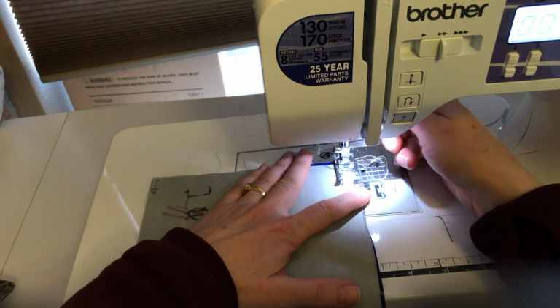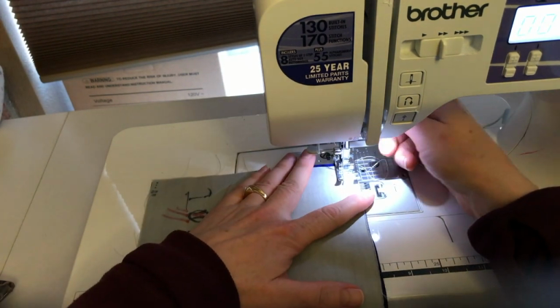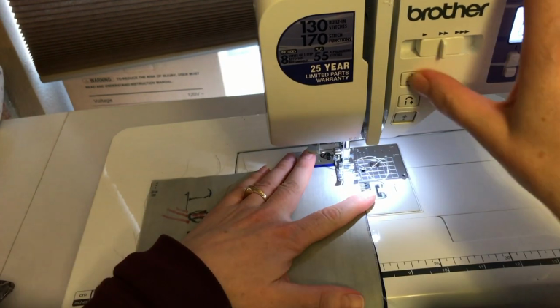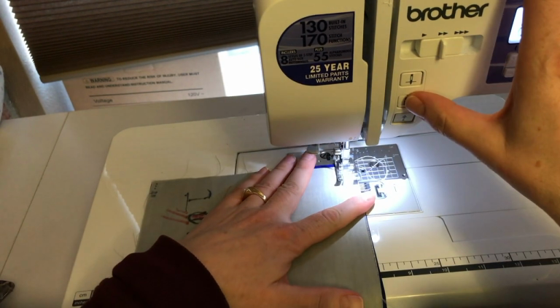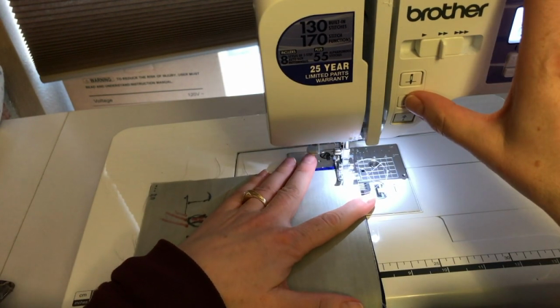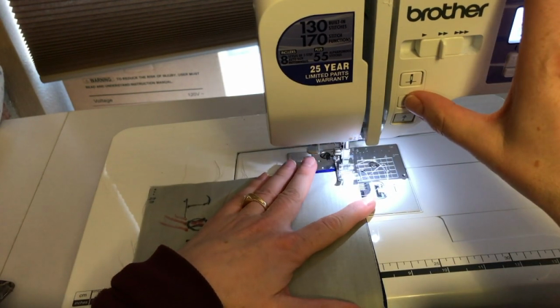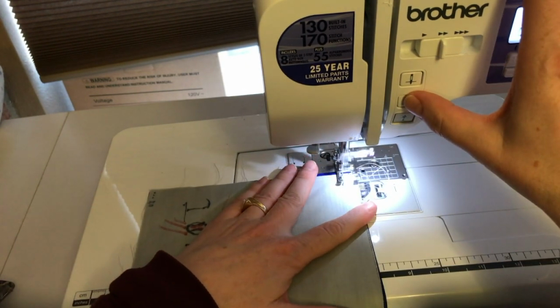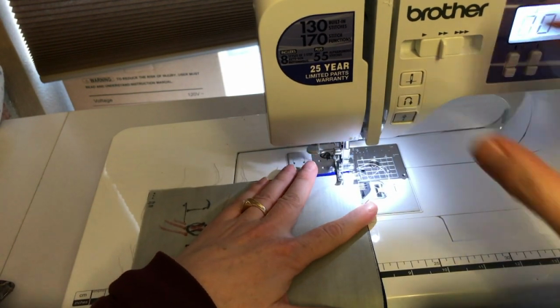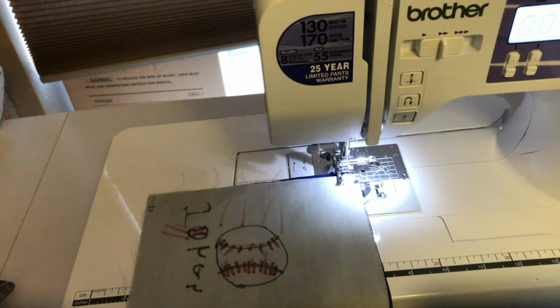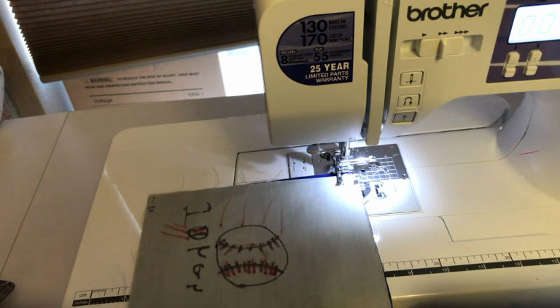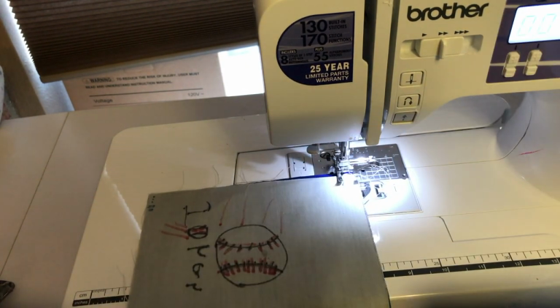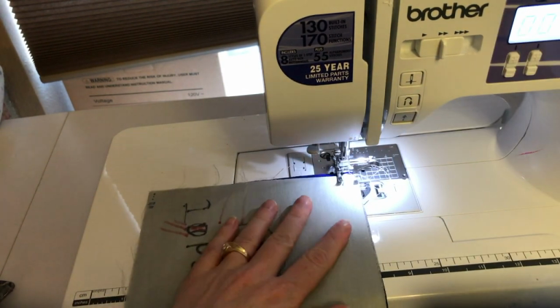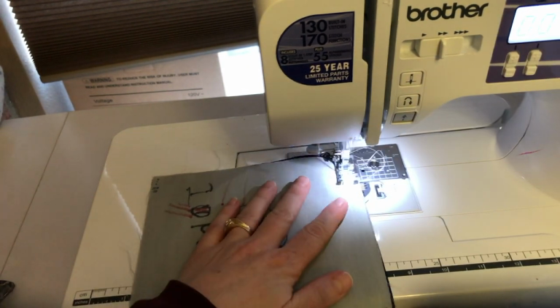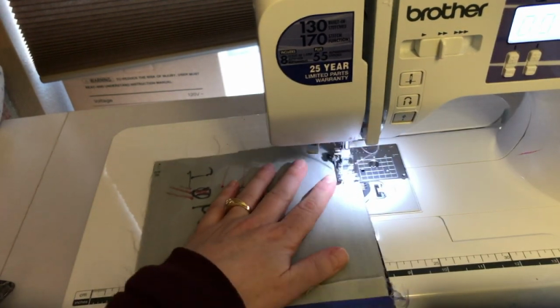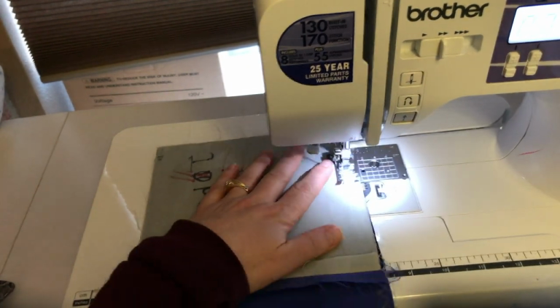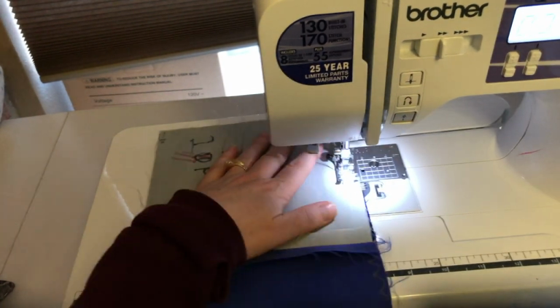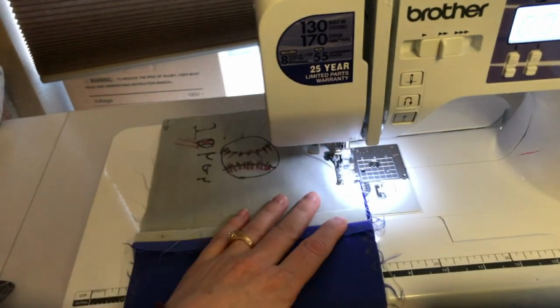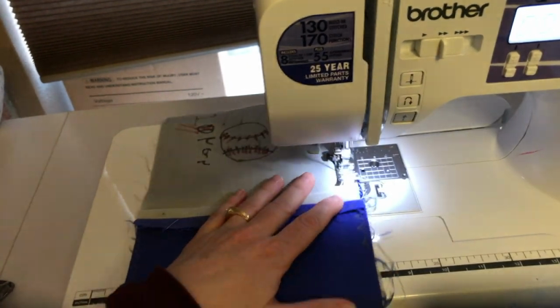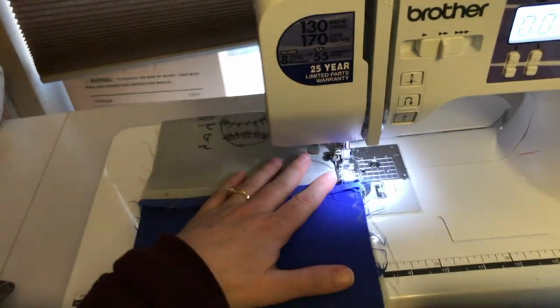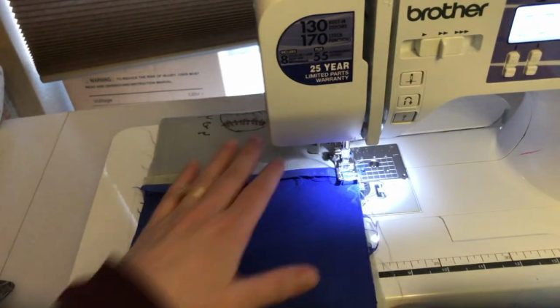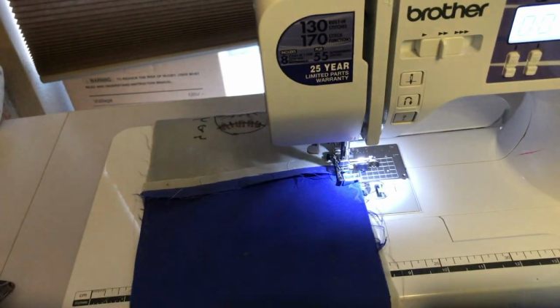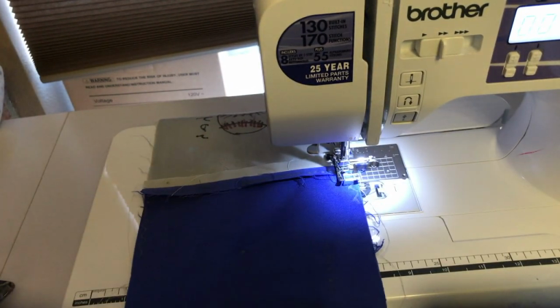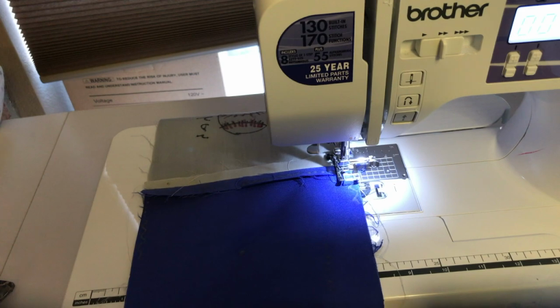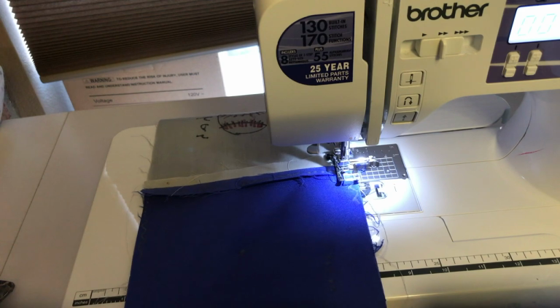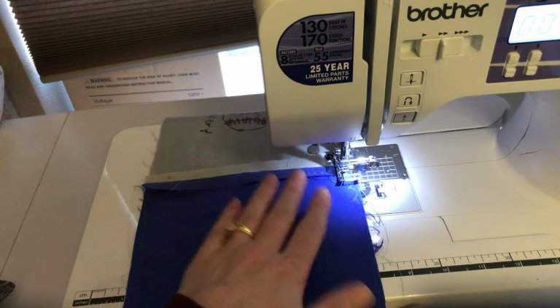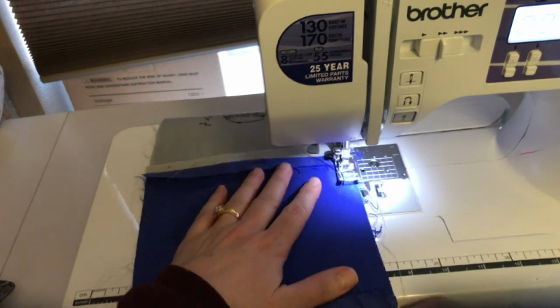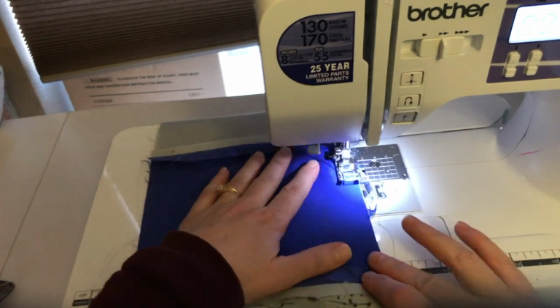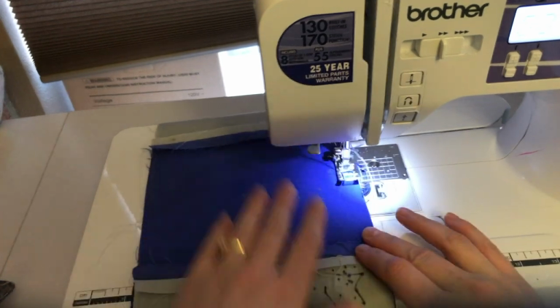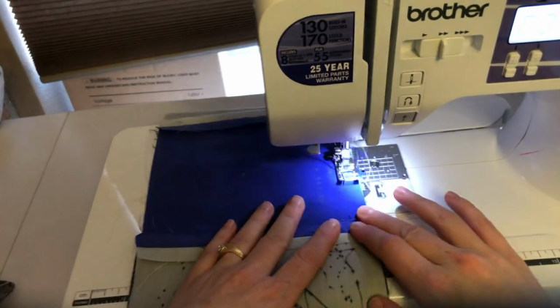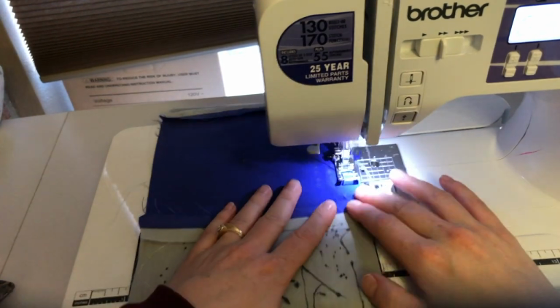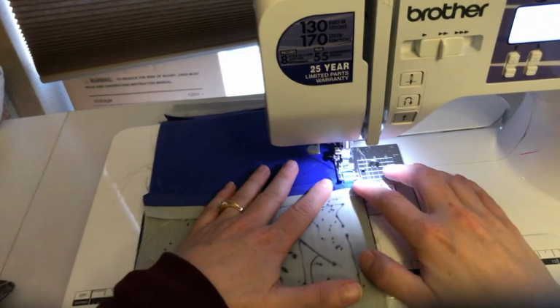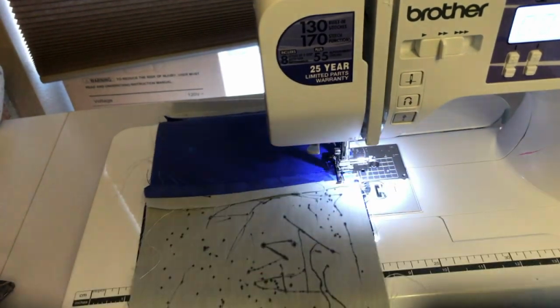After all of the squares were sewn into lines of squares, I sewed the lines of squares together.